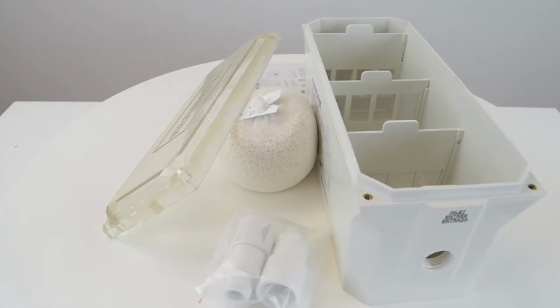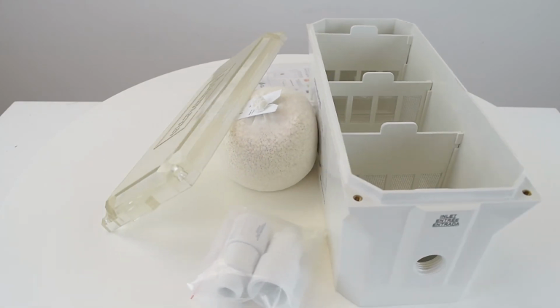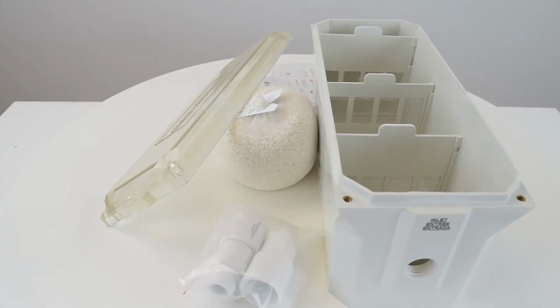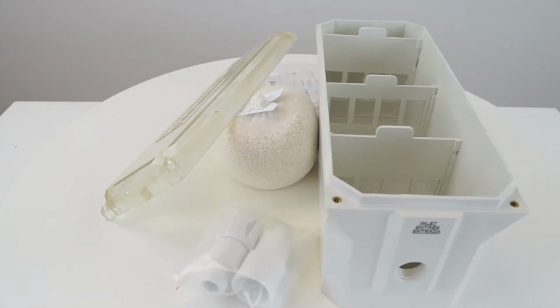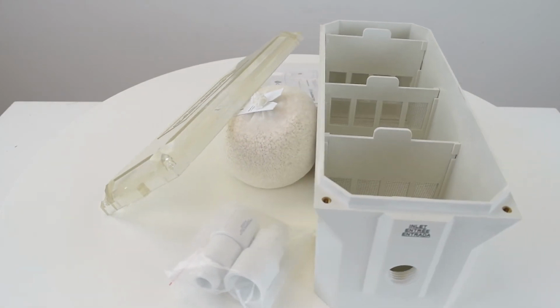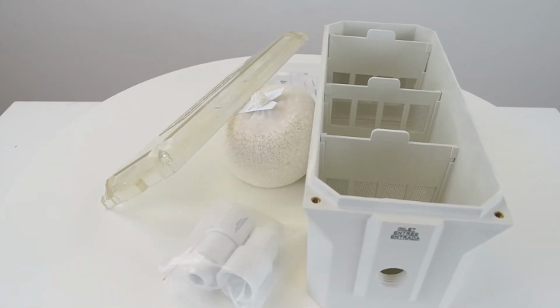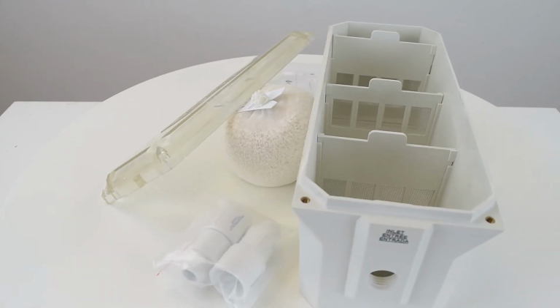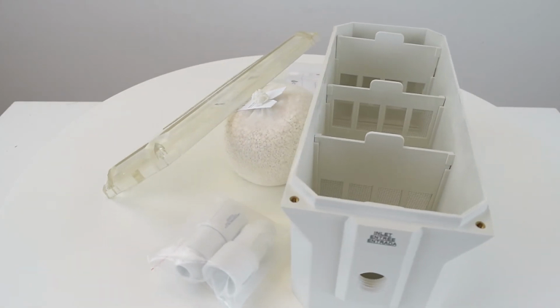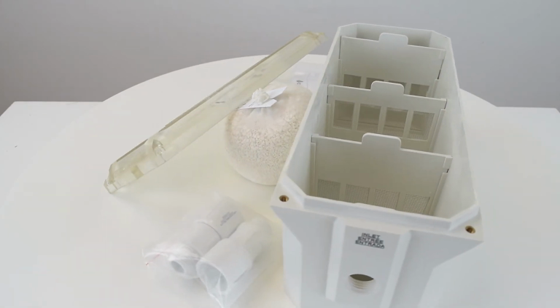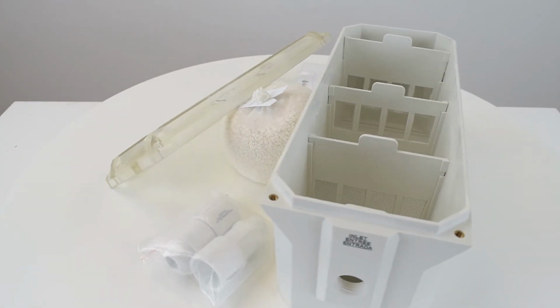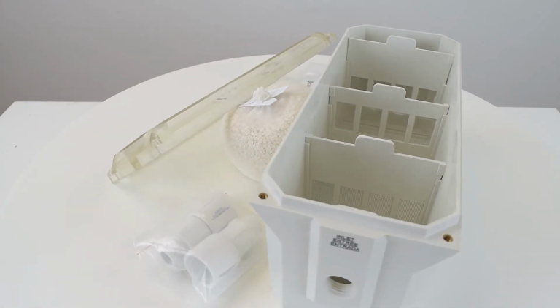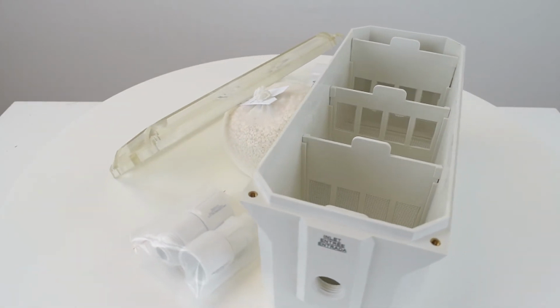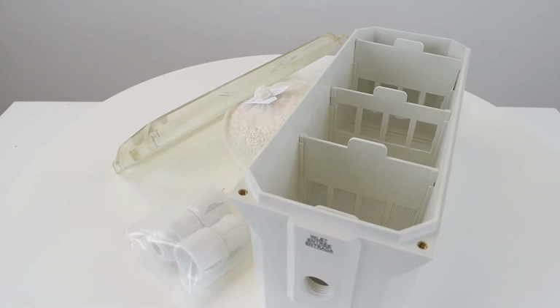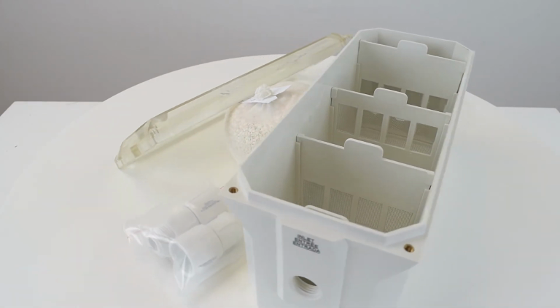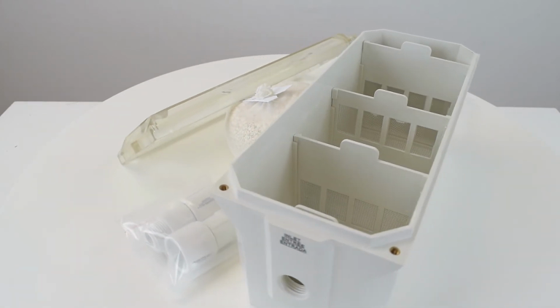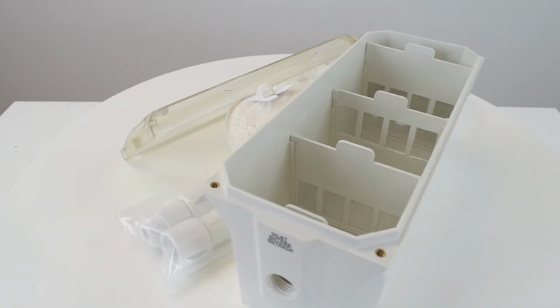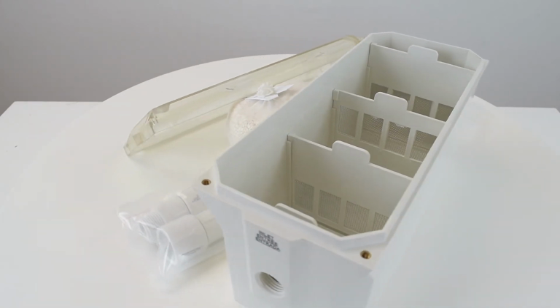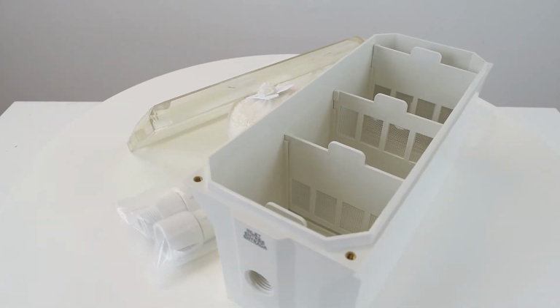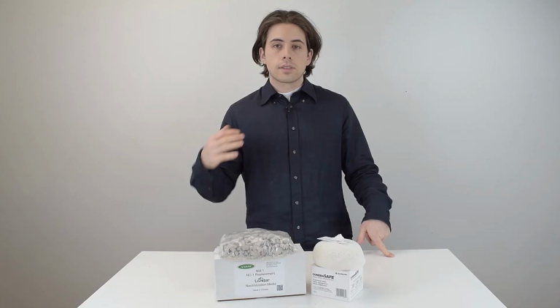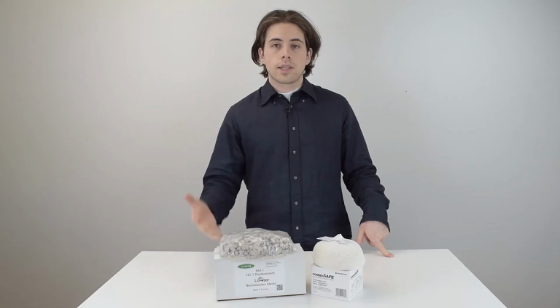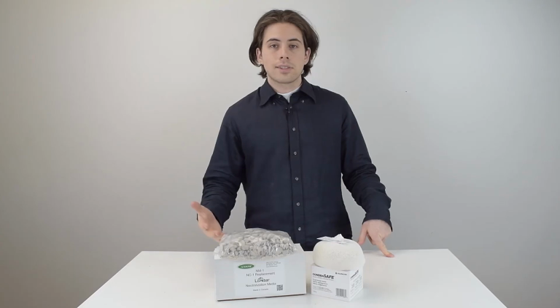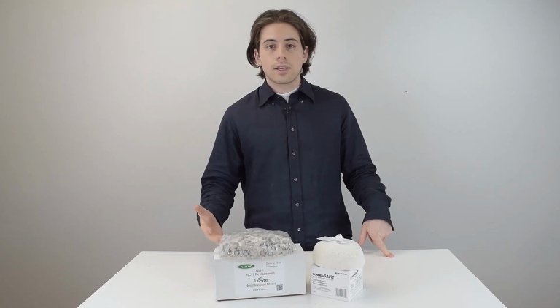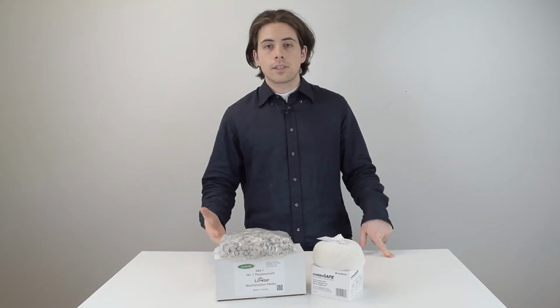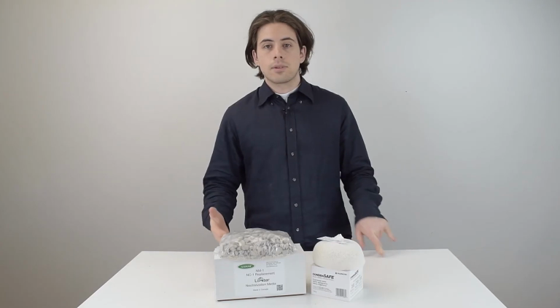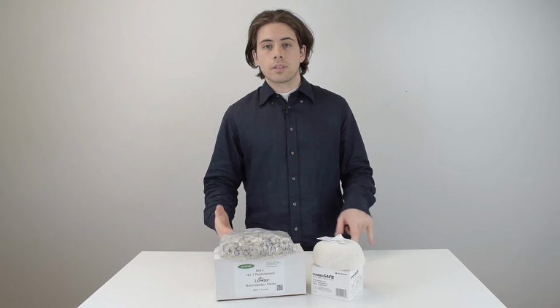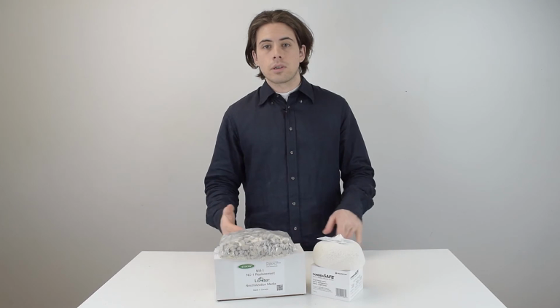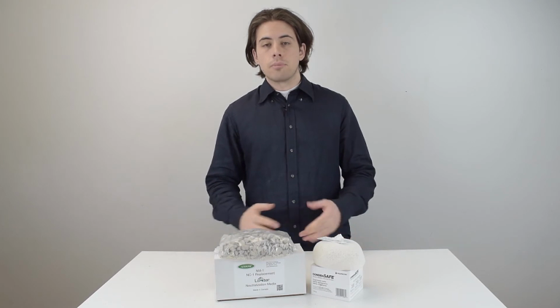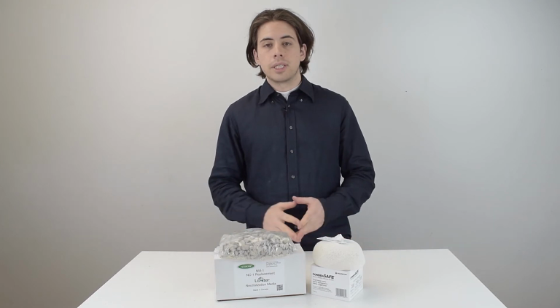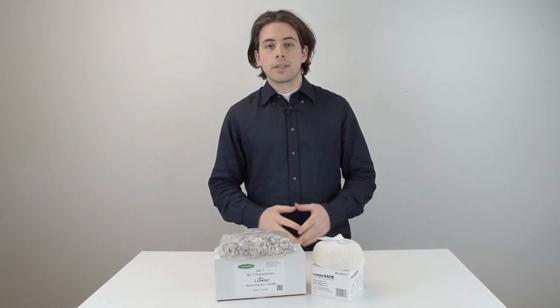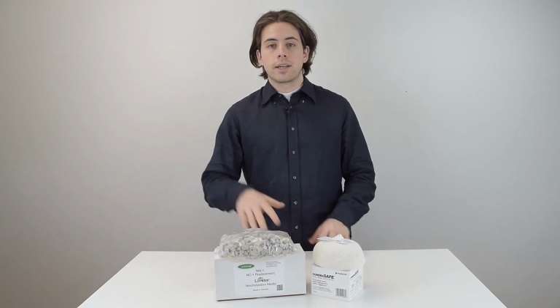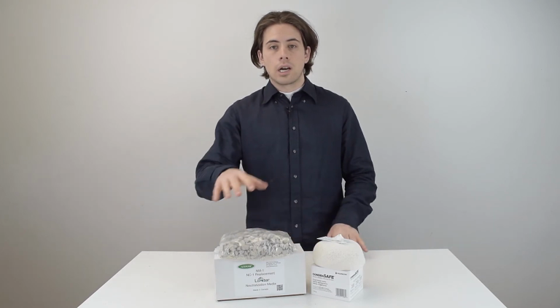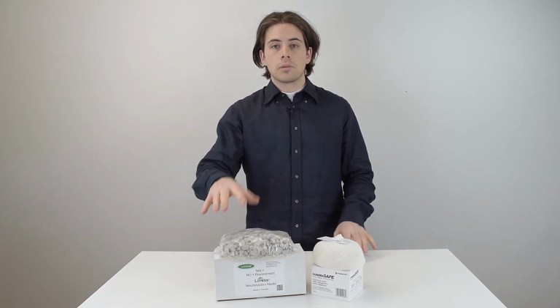It includes inlet and outlet connections of a half-inch female threaded connection. Lastly, I just wanted to show the media that comes with these neutralizers.